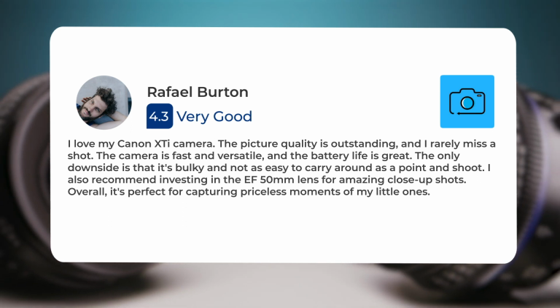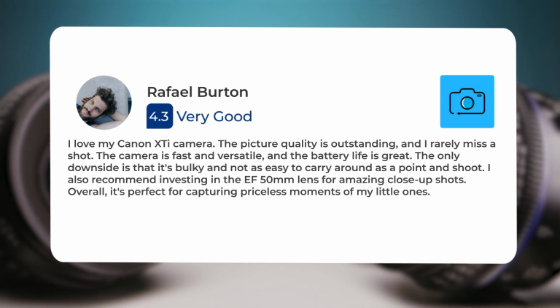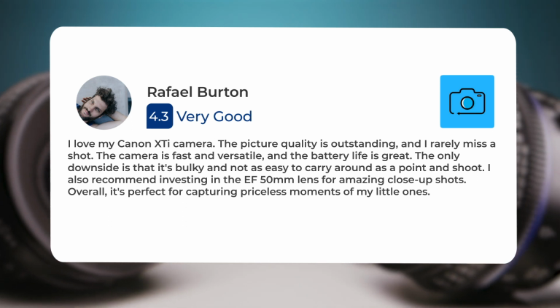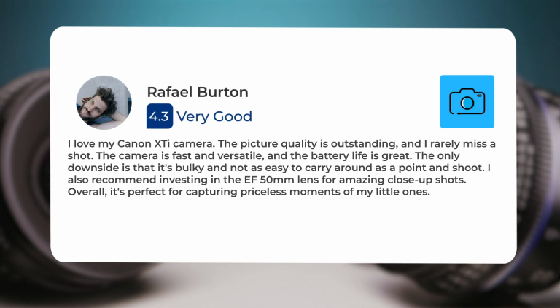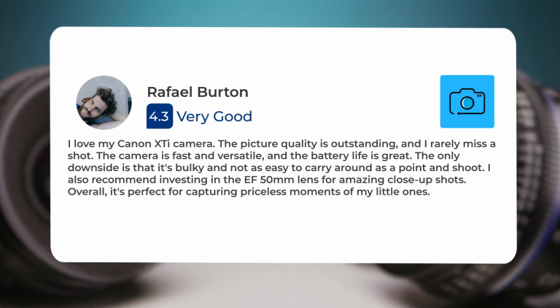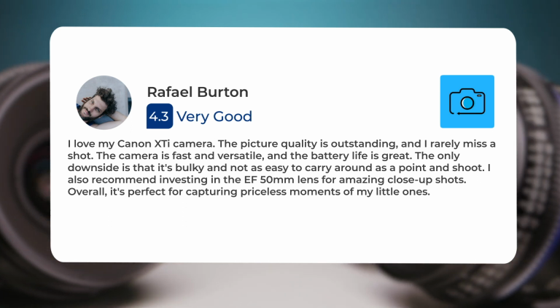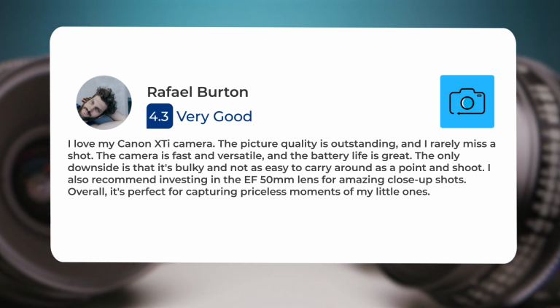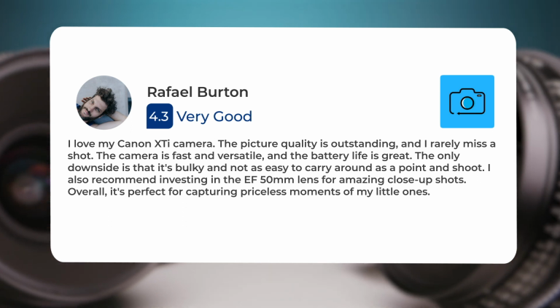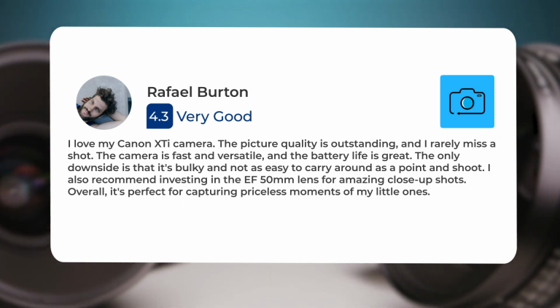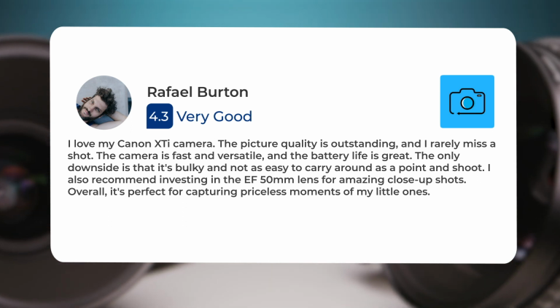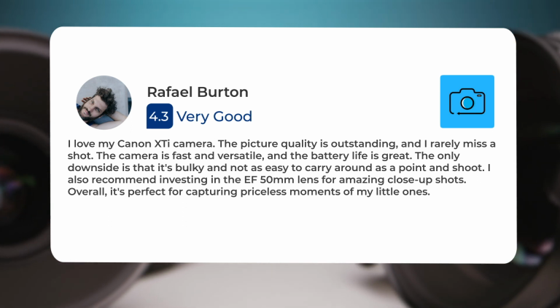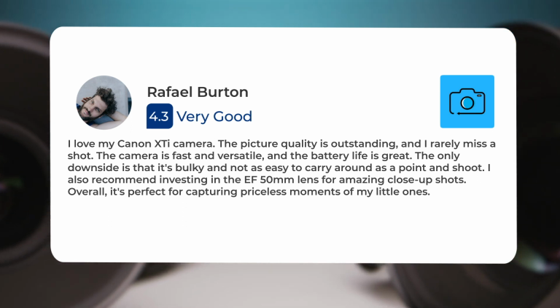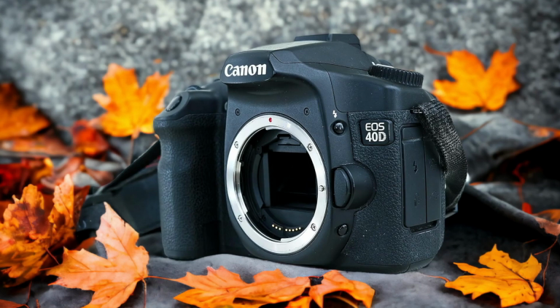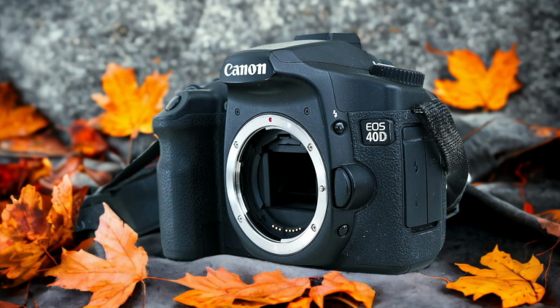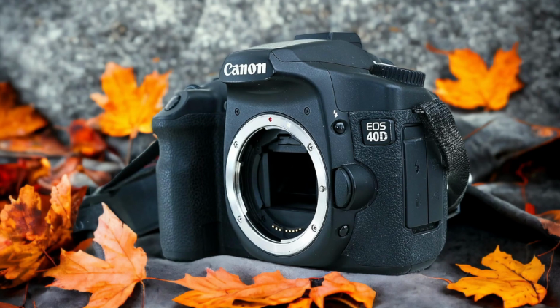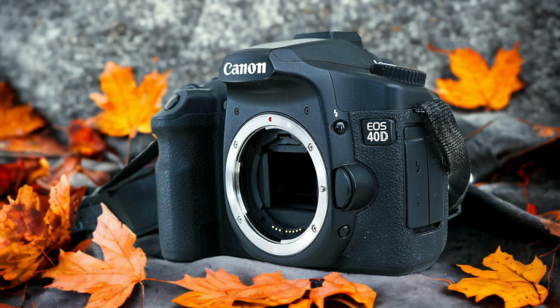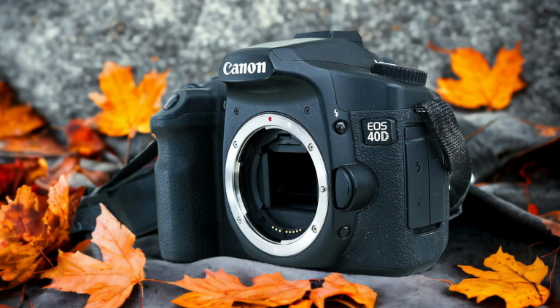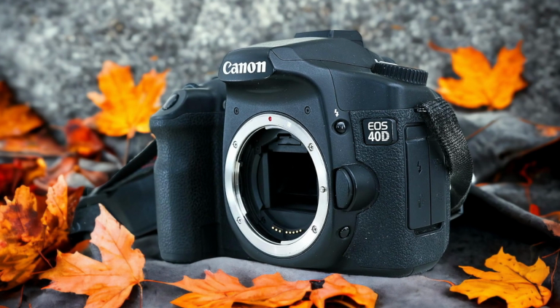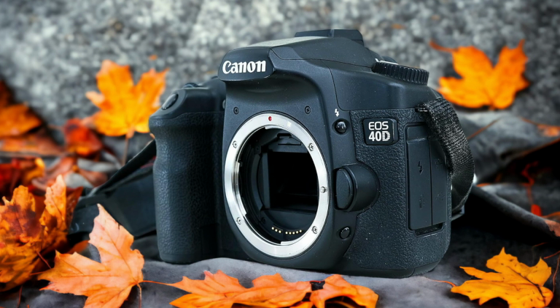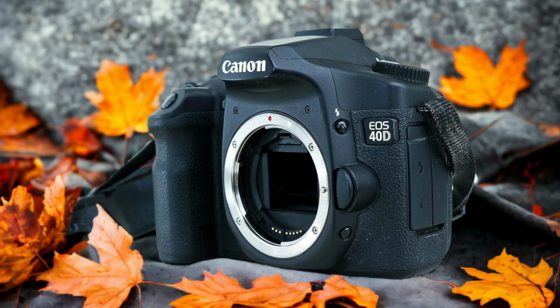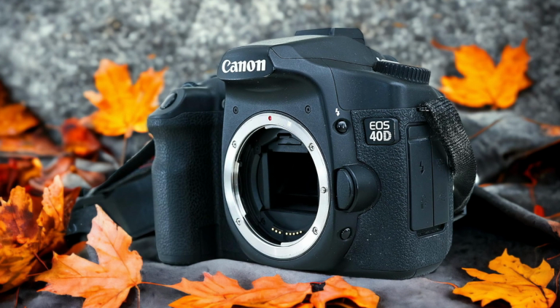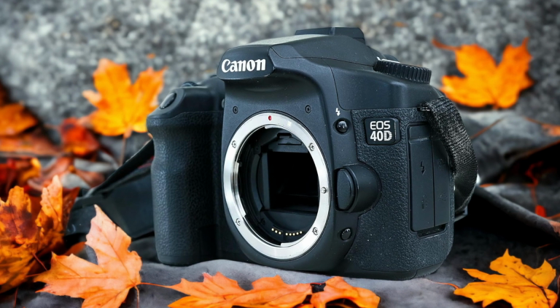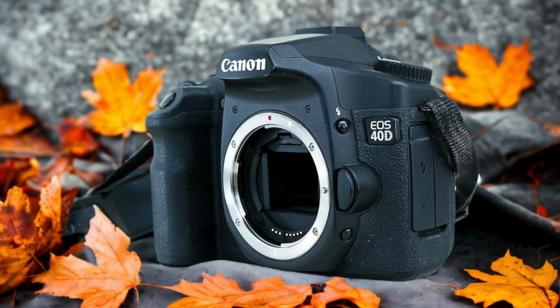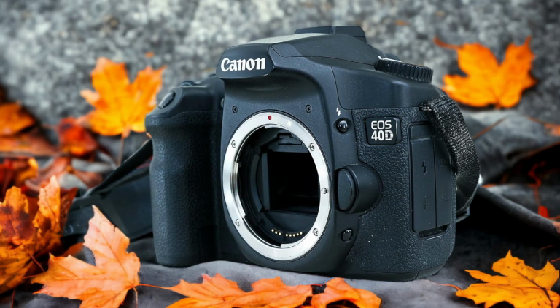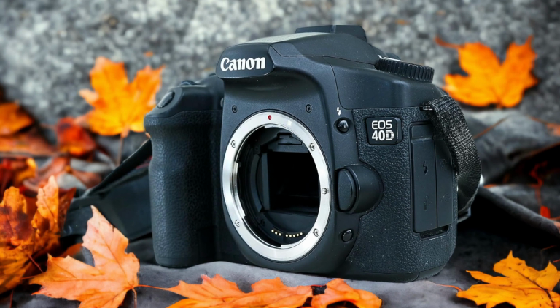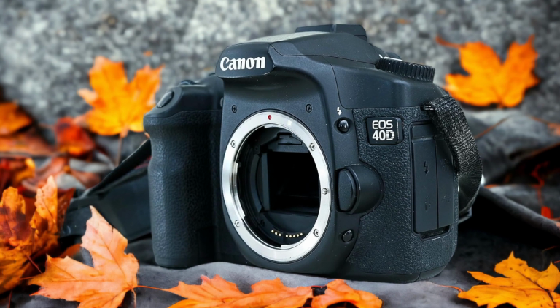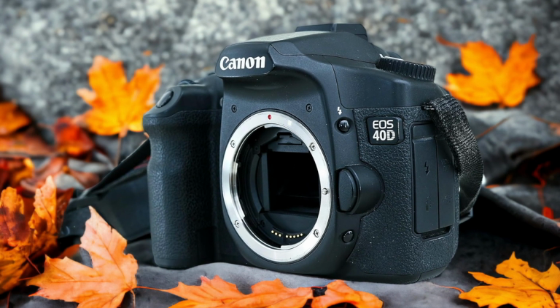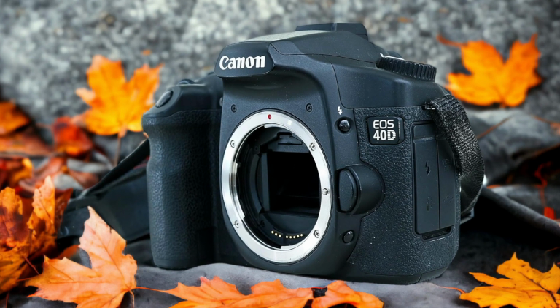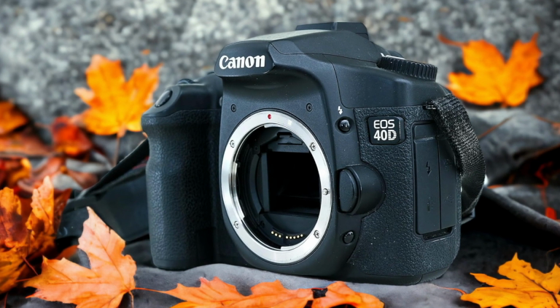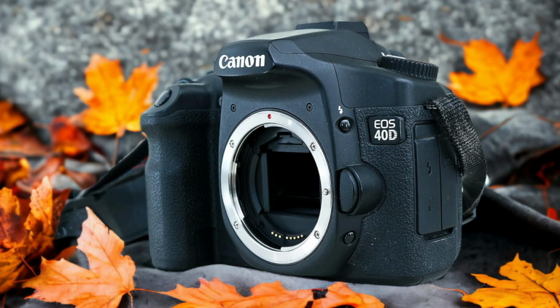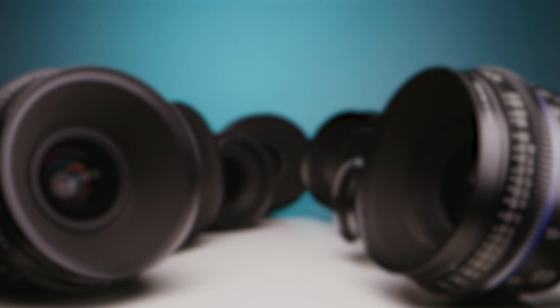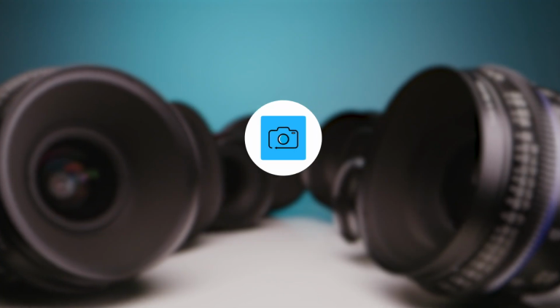I love my Canon XTi camera. The picture quality is outstanding and I rarely miss a shot. The camera is fast and versatile and the battery life is great. The only downside is that it's bulky and not as easy to carry around as a point and shoot. I also recommend investing in the EF 50mm lens for amazing close-up shots. Overall, it's perfect for capturing priceless moments of my little ones.